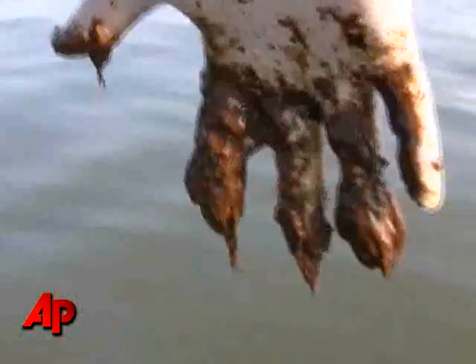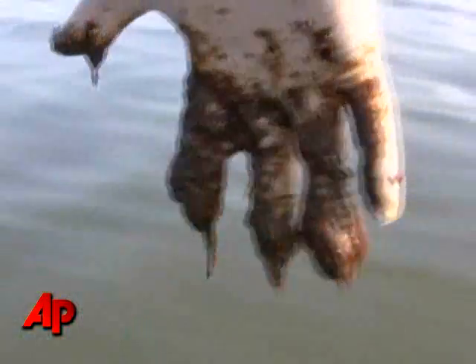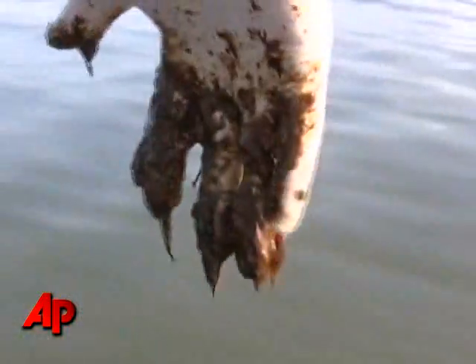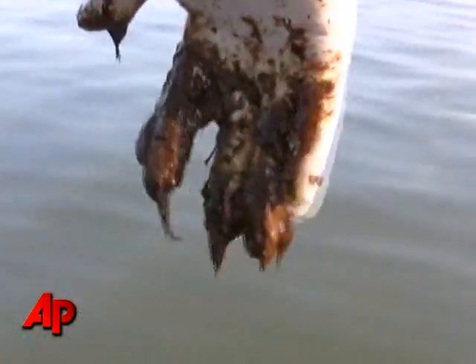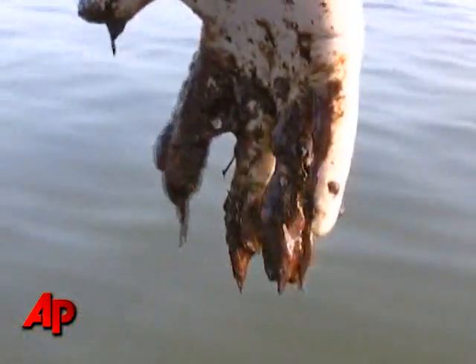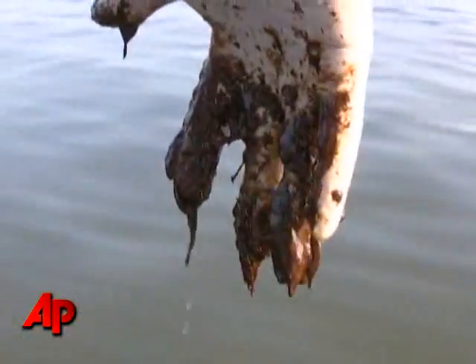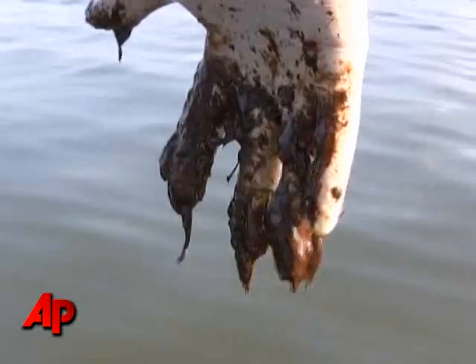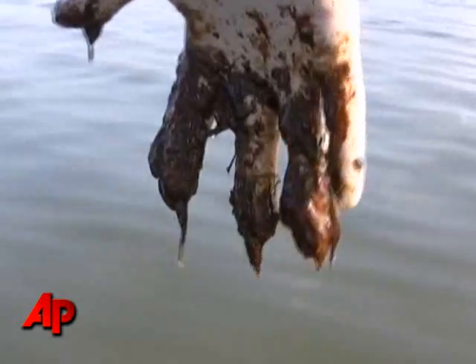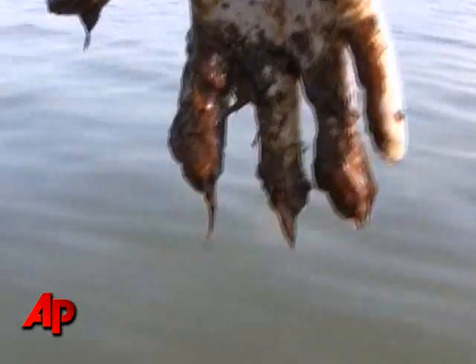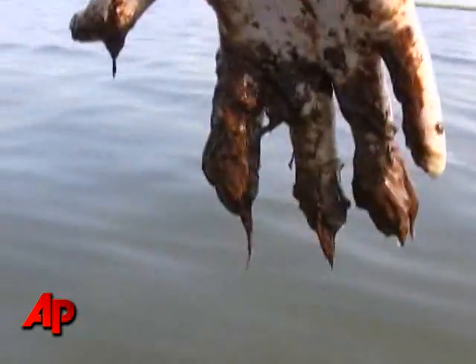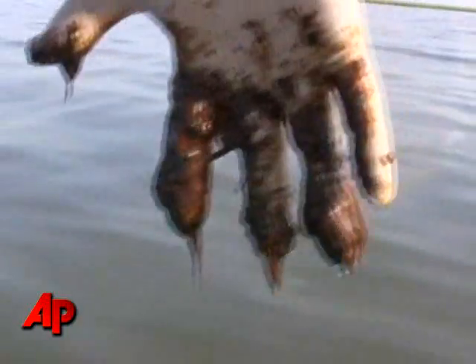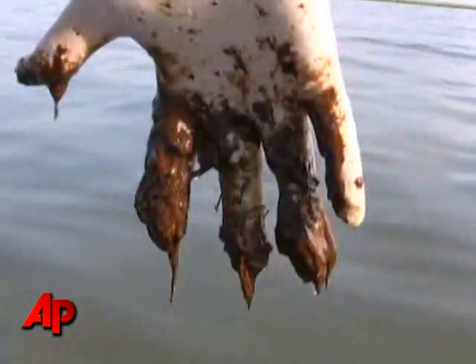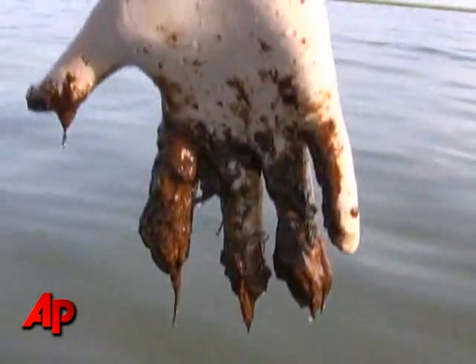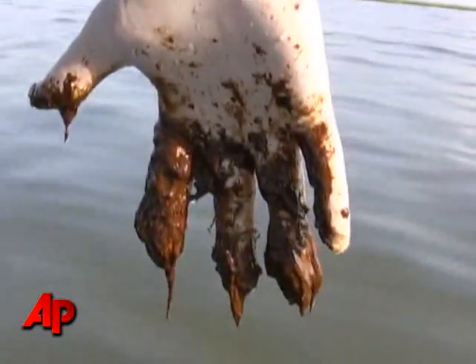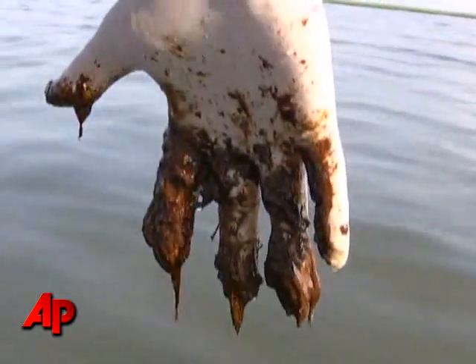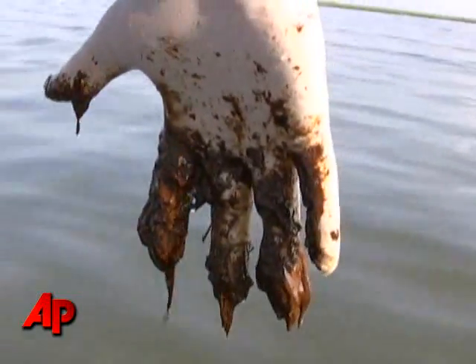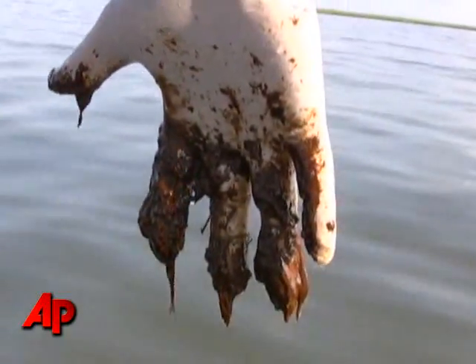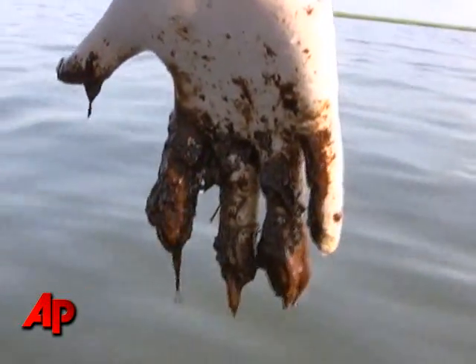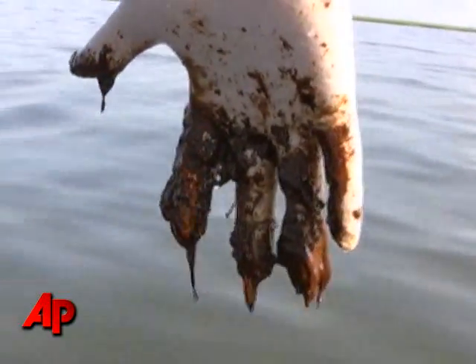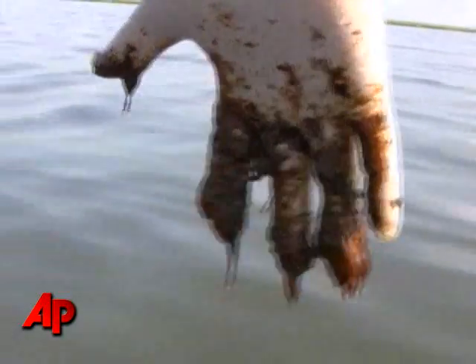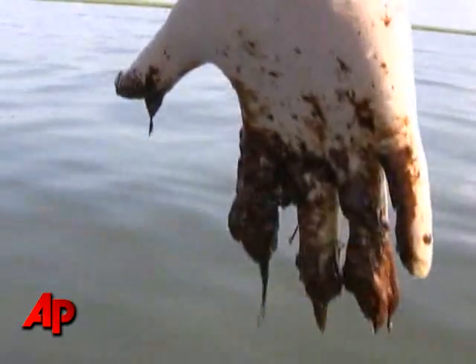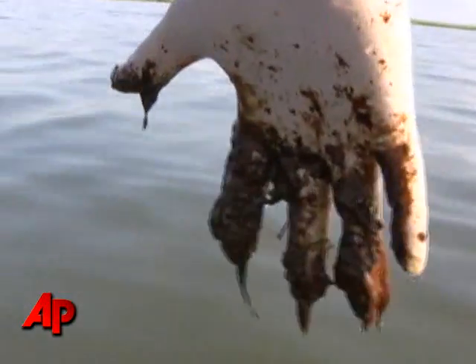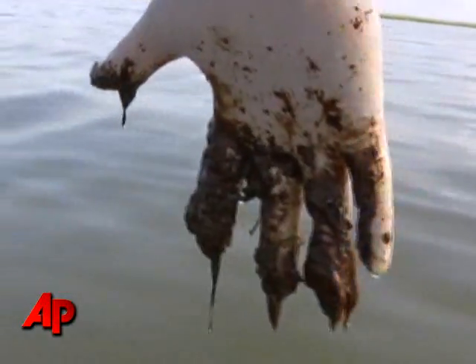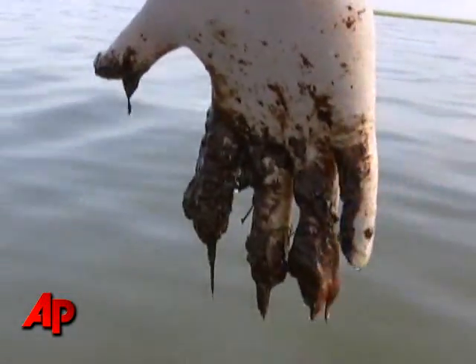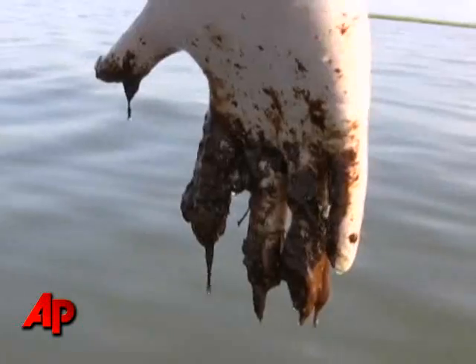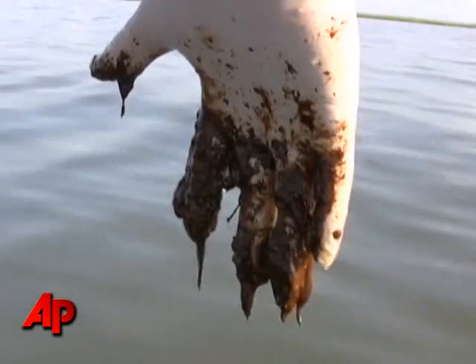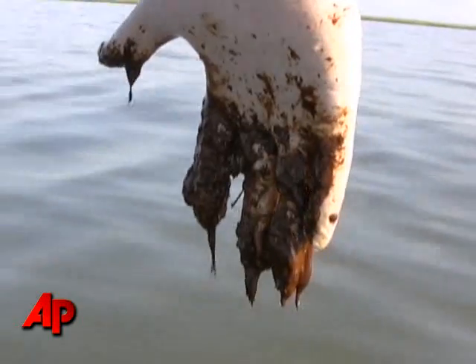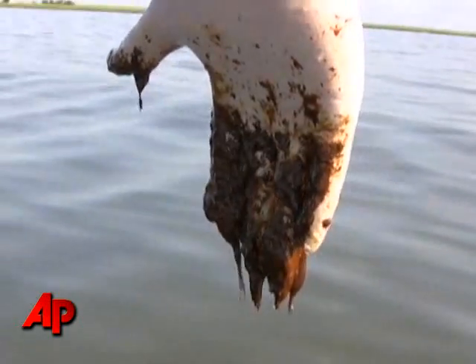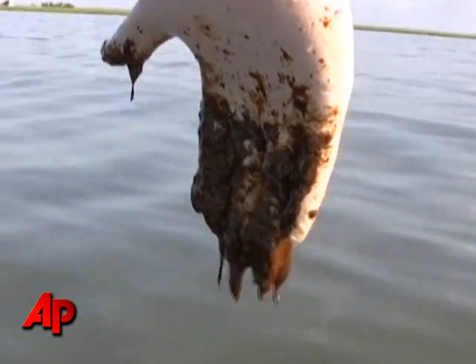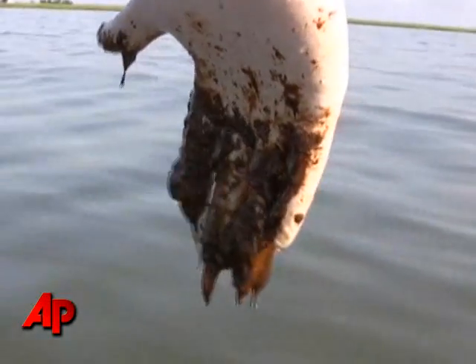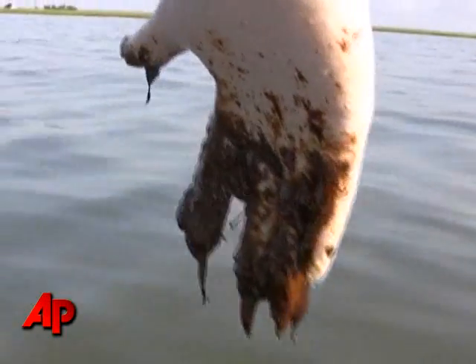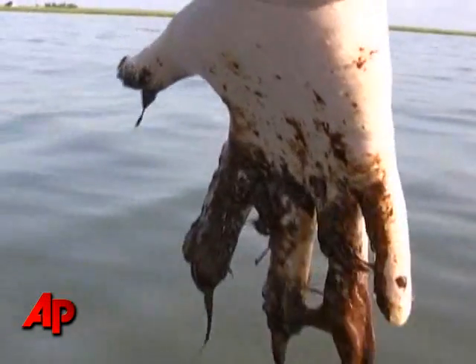After releasing it, this is what's left on your hands when you release it. If you get this on your skin, it's almost impossible to get off.